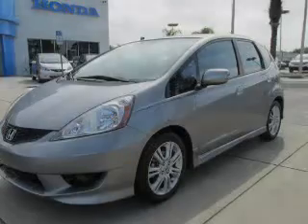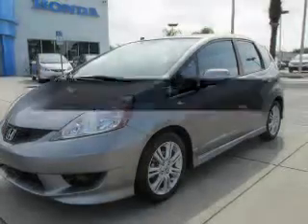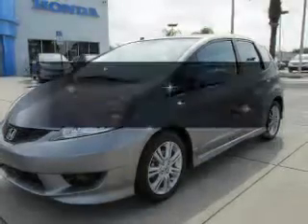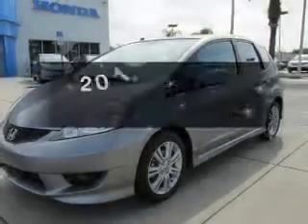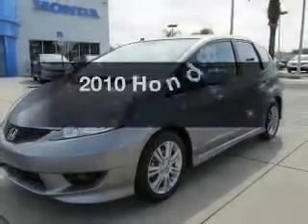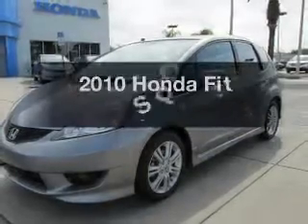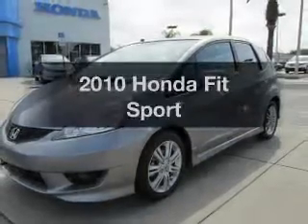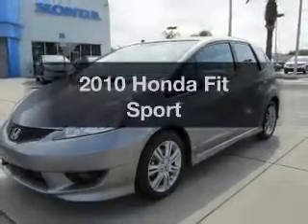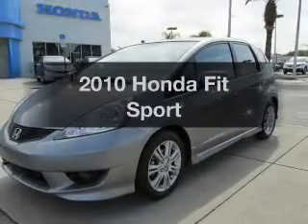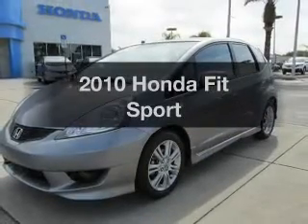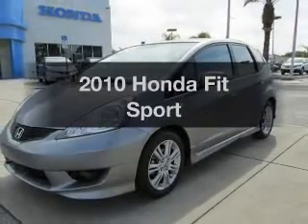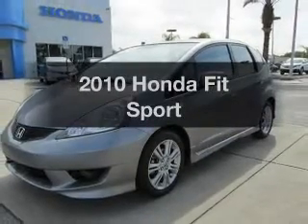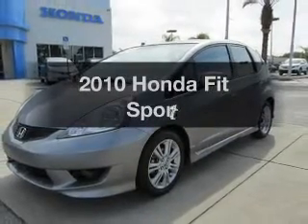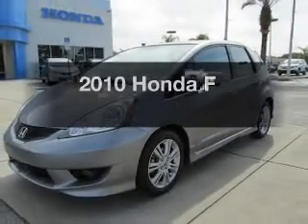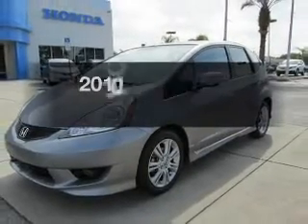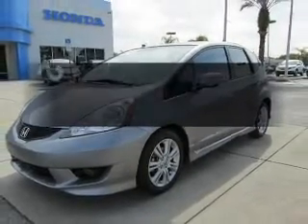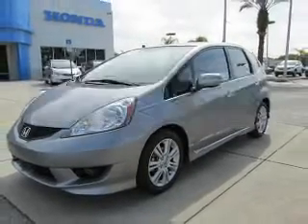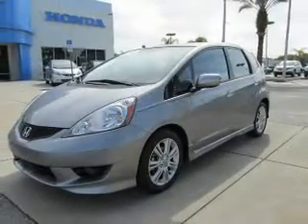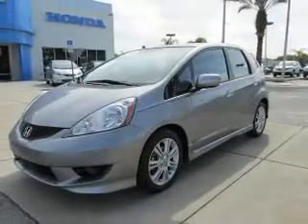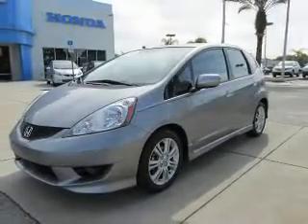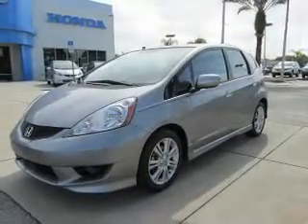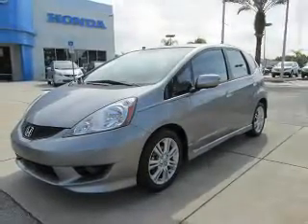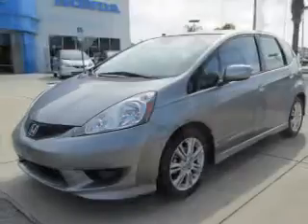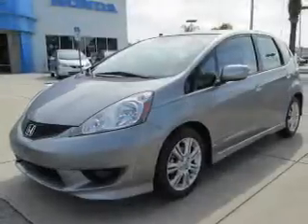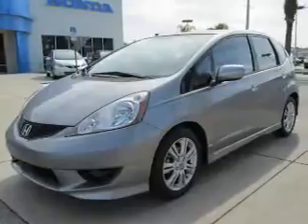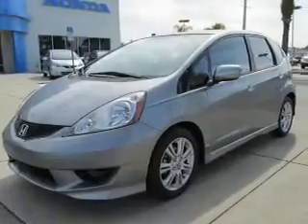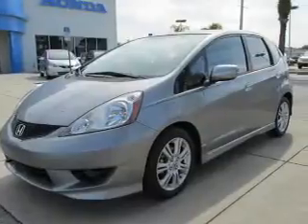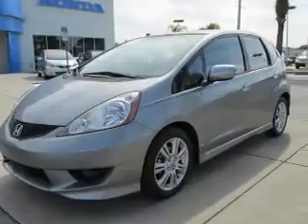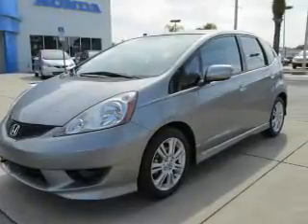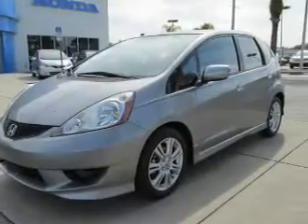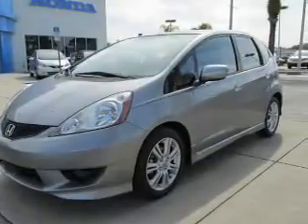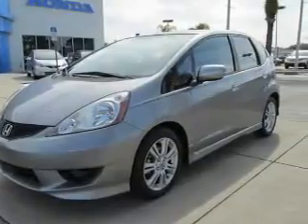Get noticed in this 2010 Honda Fit. Travel the roads in style and comfort in this great vehicle.